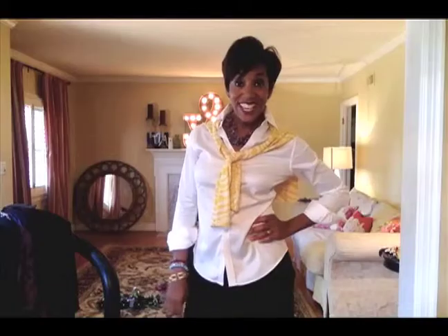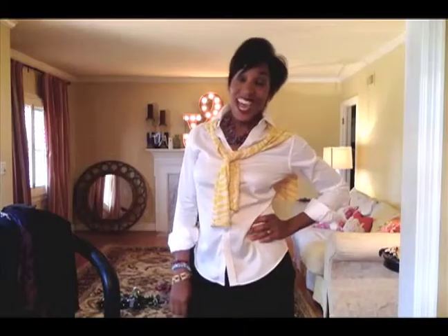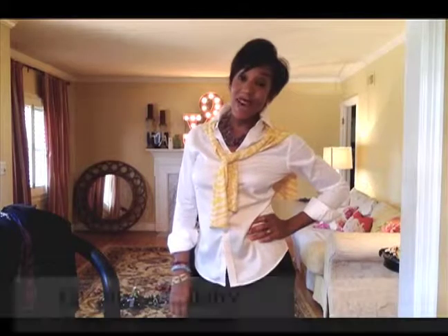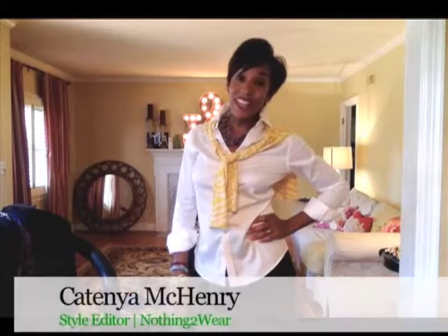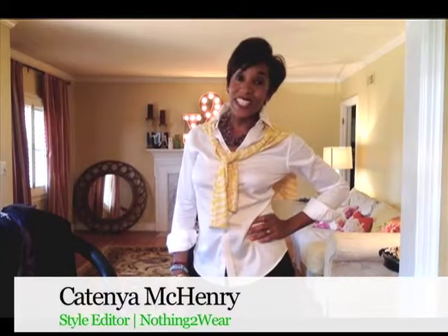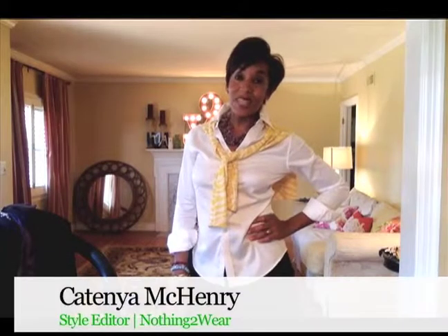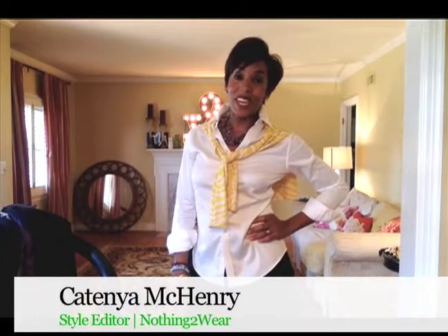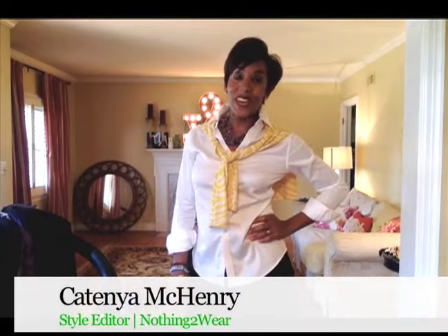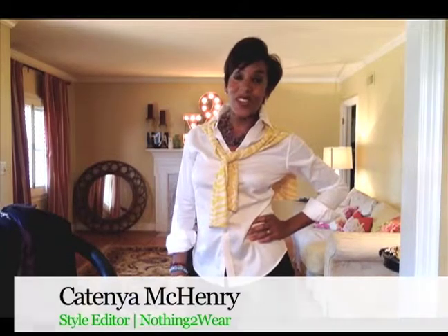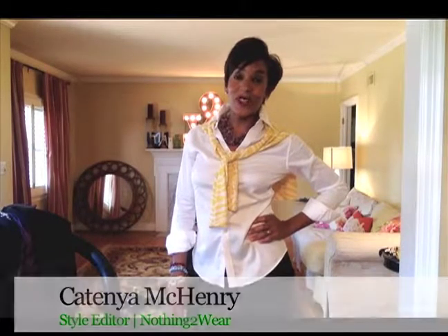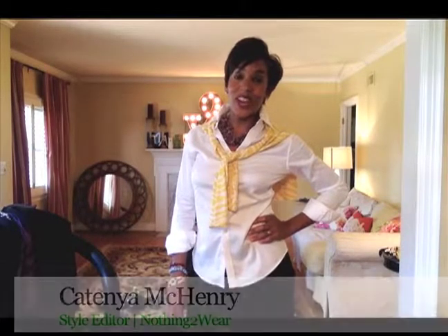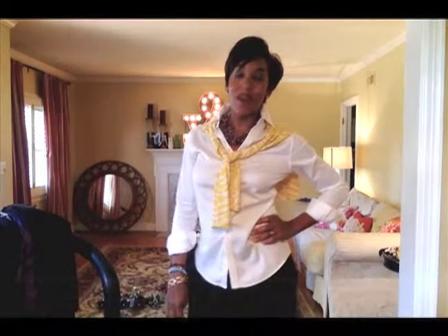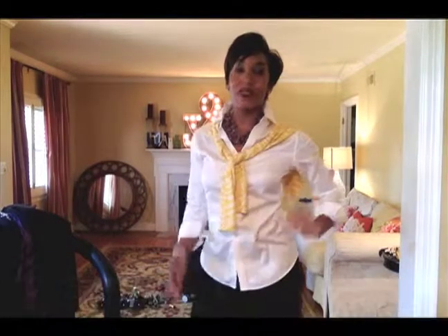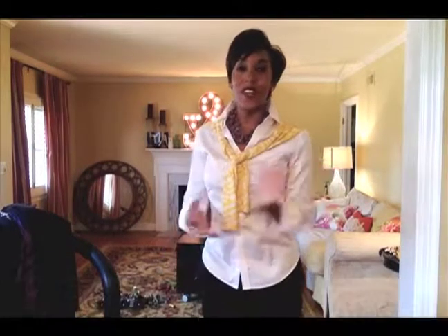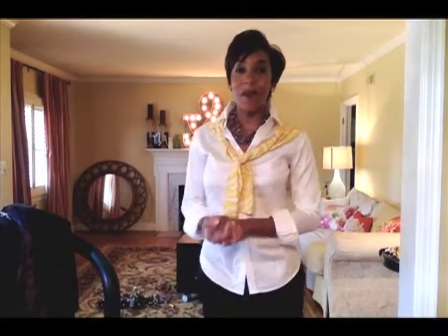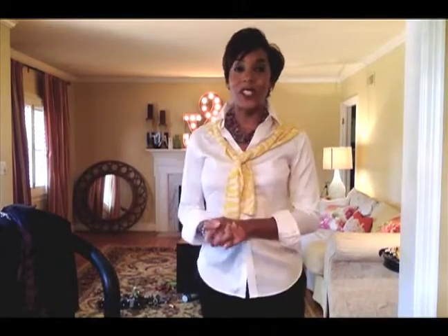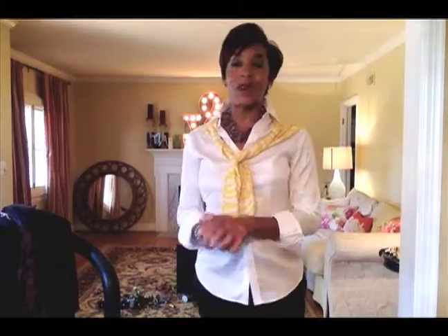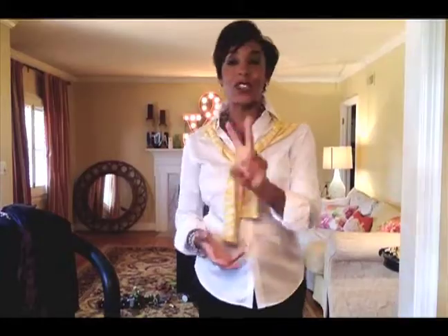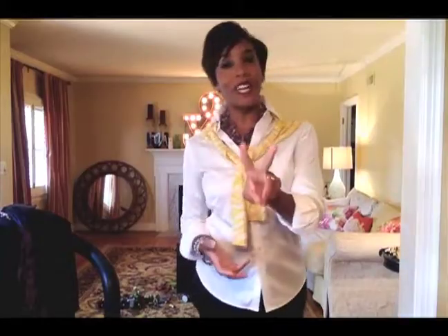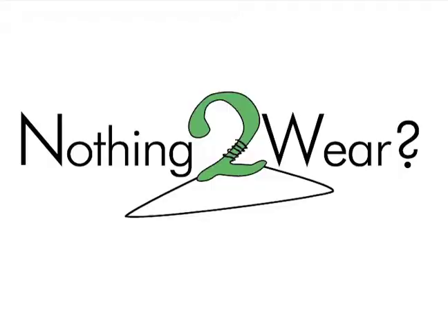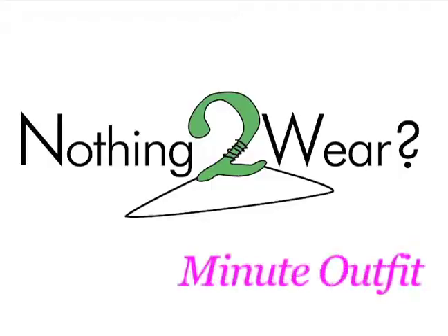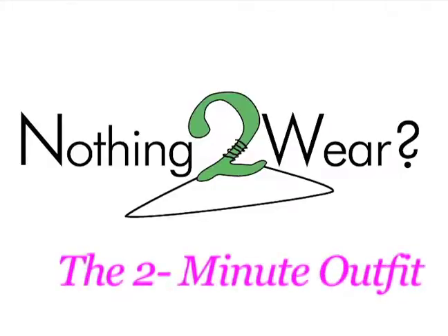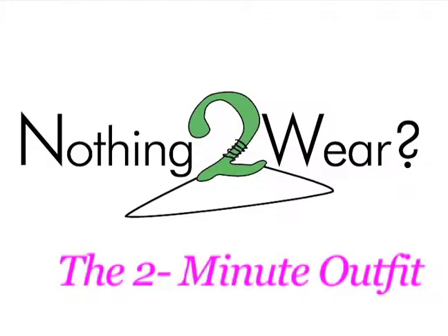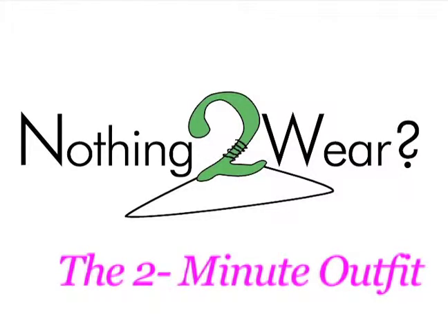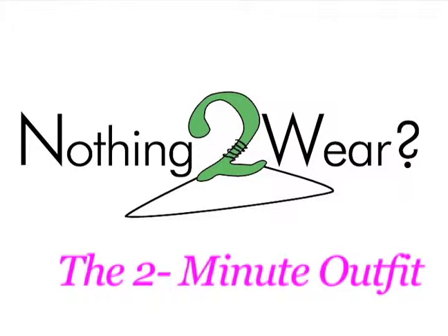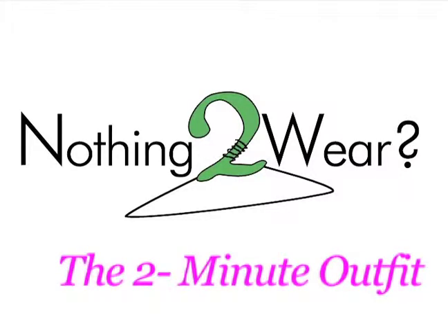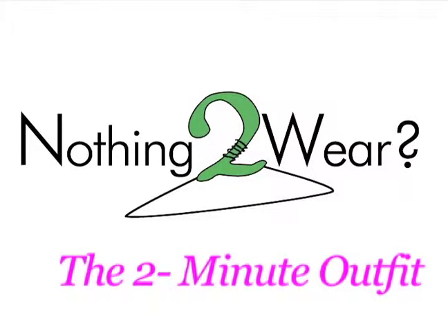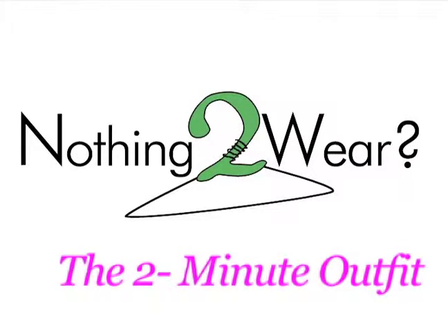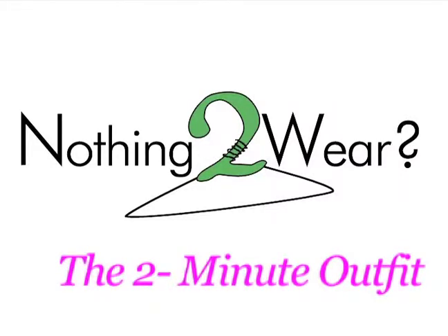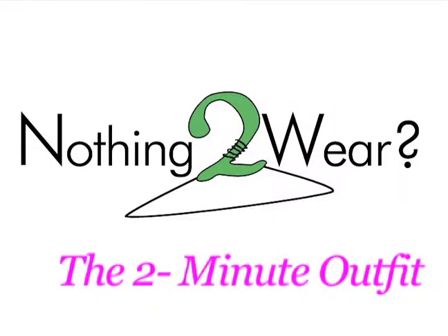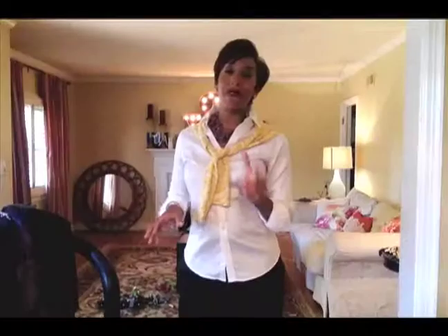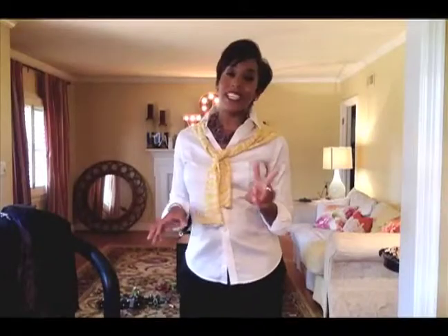Hey everybody, it's Eugenia McHenry at Nothing To Wear. Welcome to another episode of the Two Minute Outfit. I'm showing you how to get dressed in just two minutes.